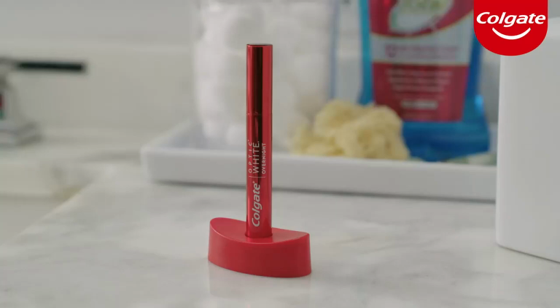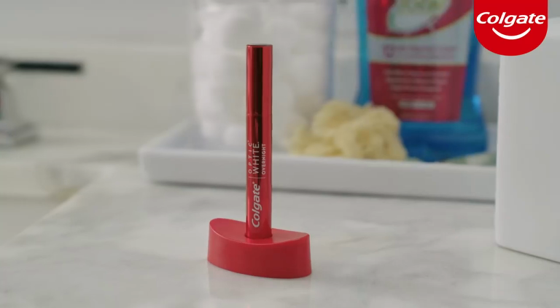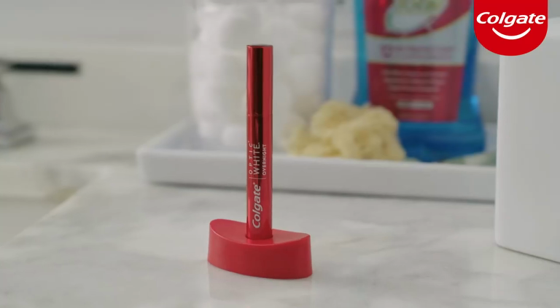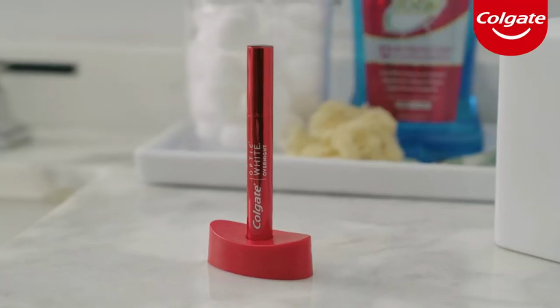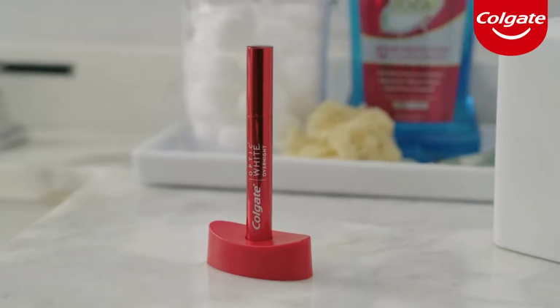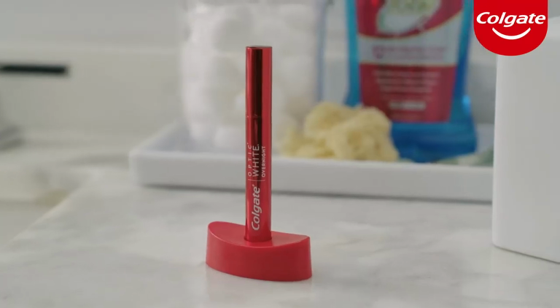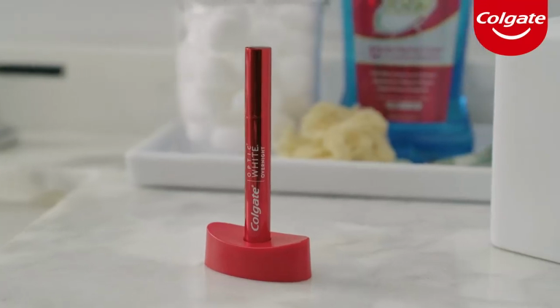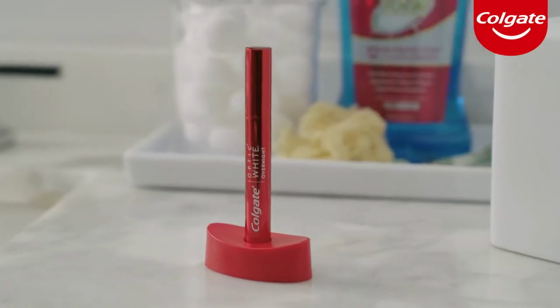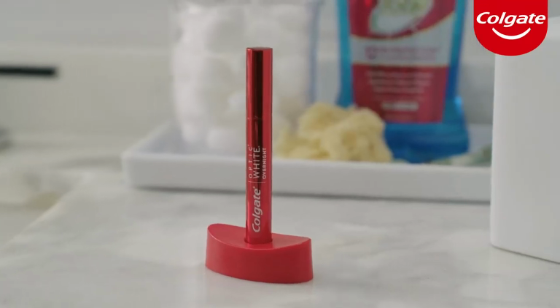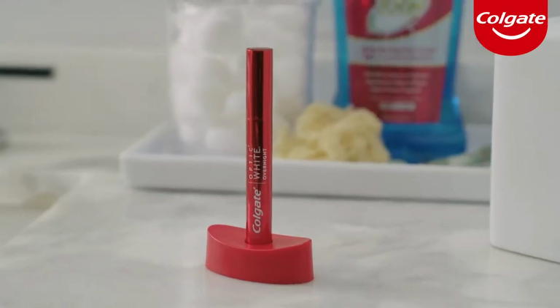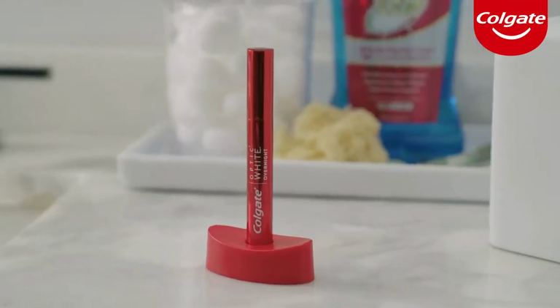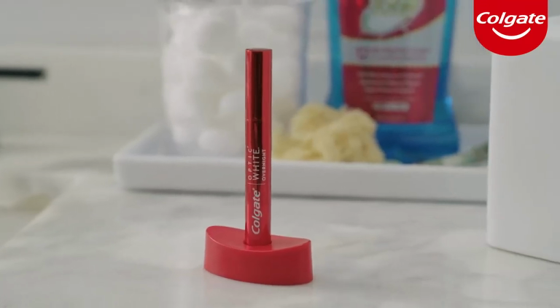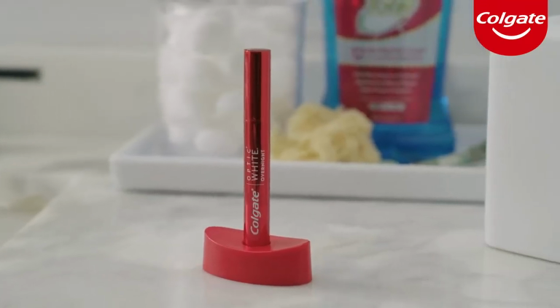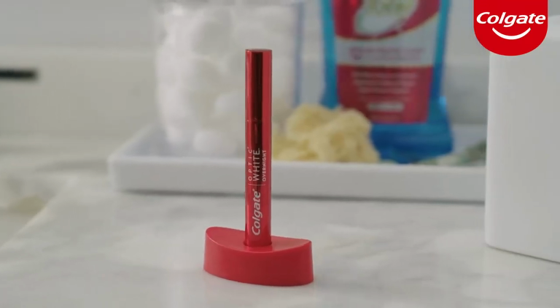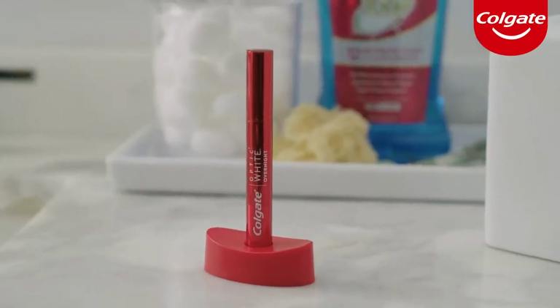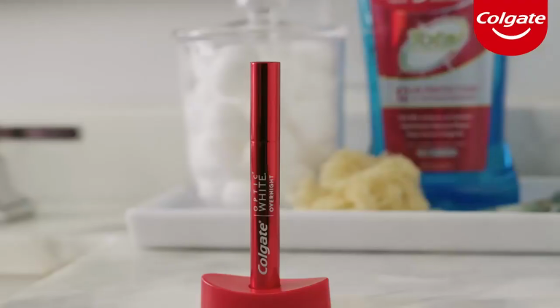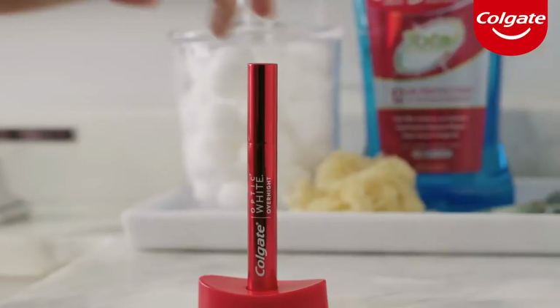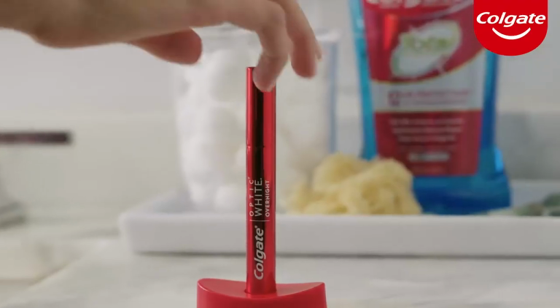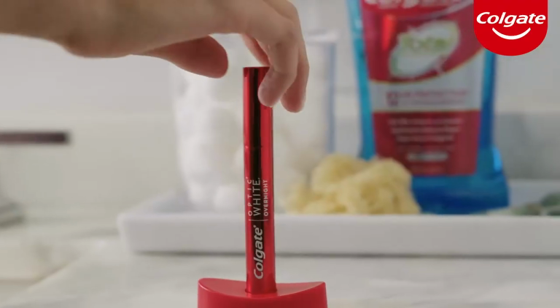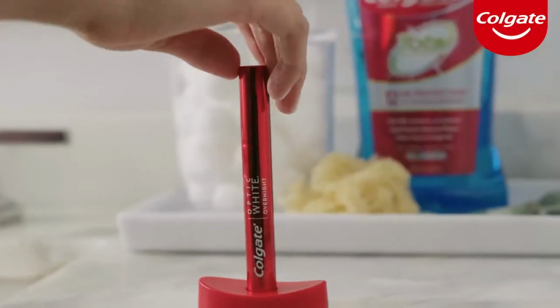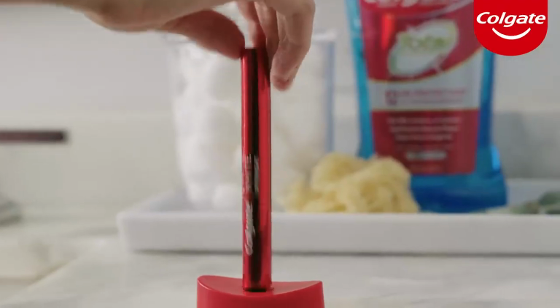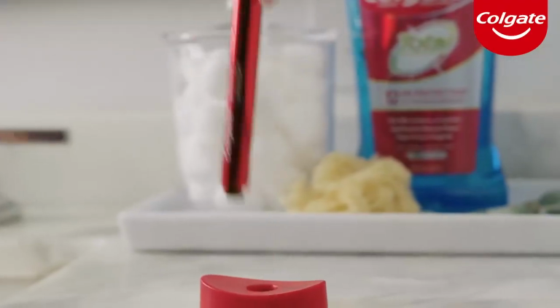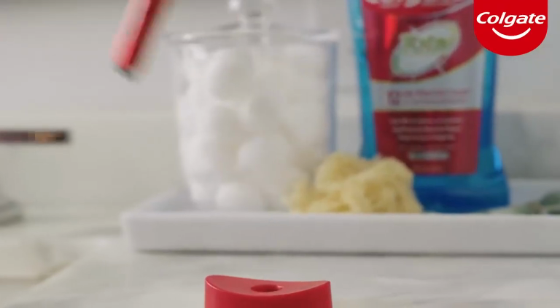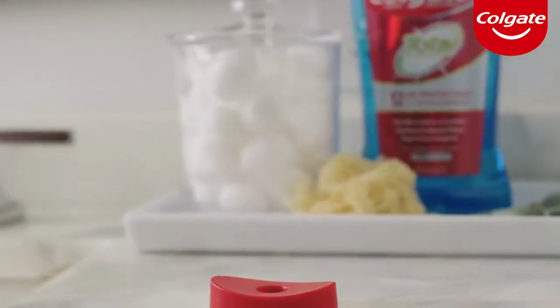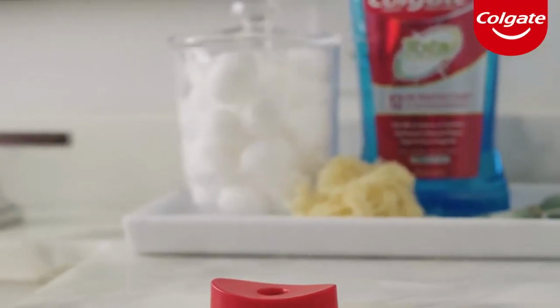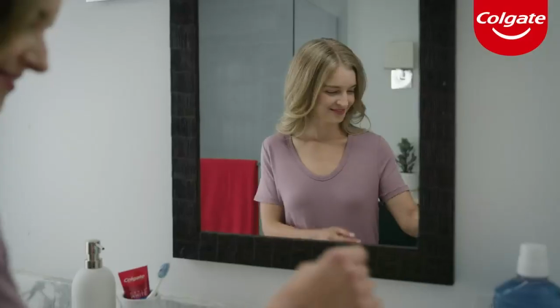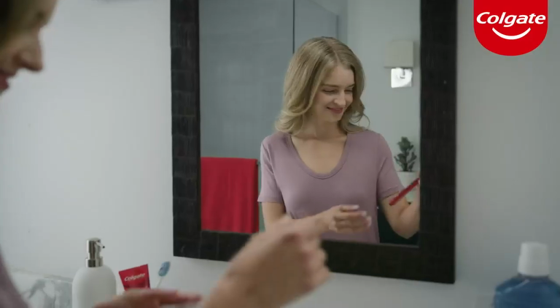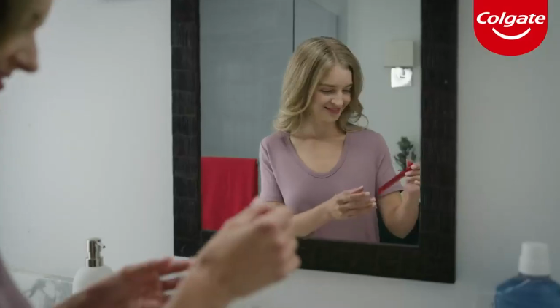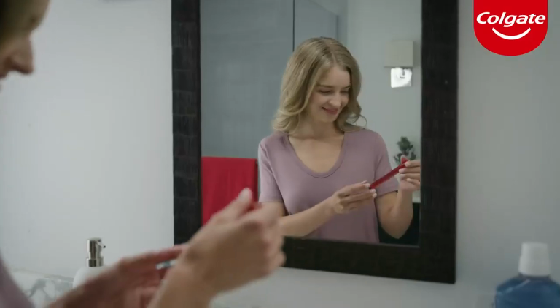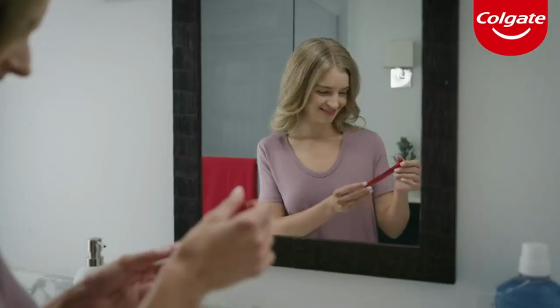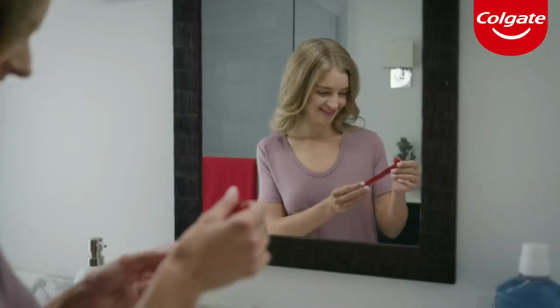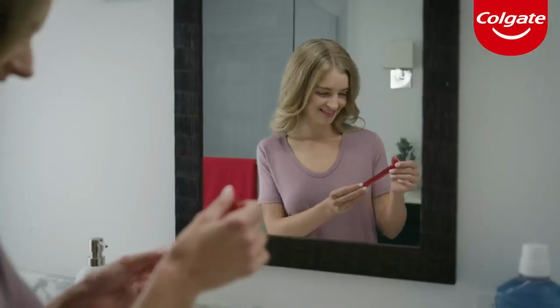Colgate's Optic White Pen is a hassle-free way to whiten your teeth. Here's how to use it.